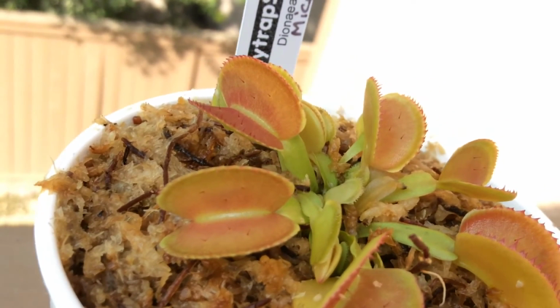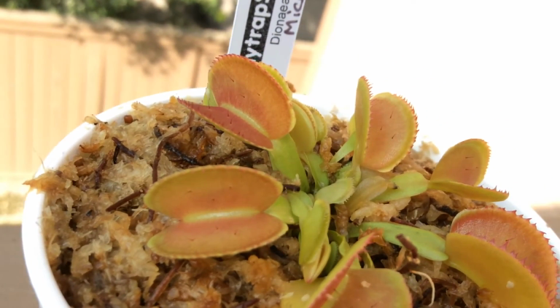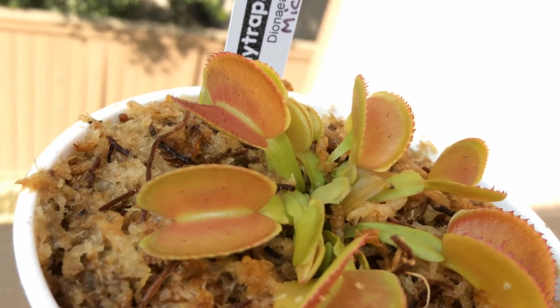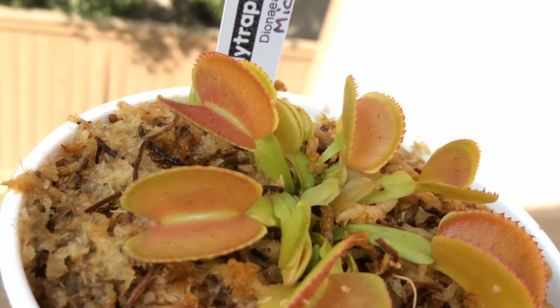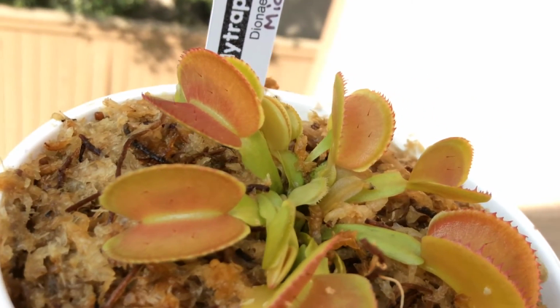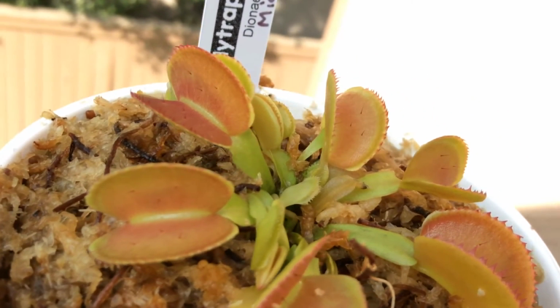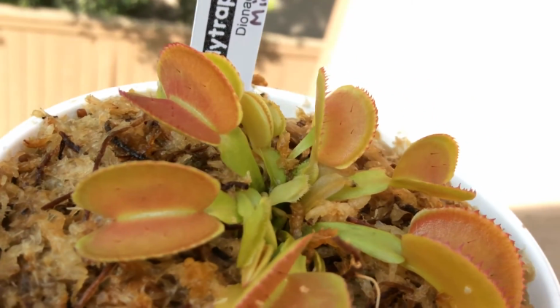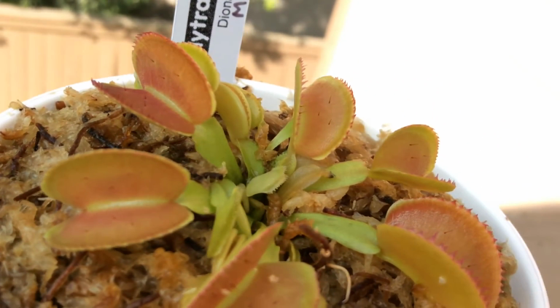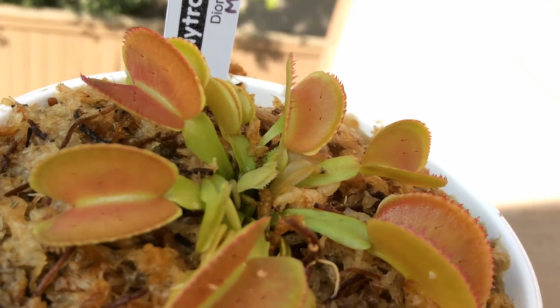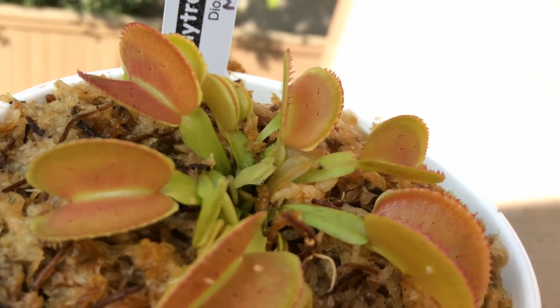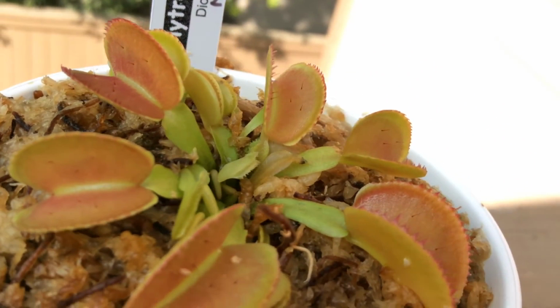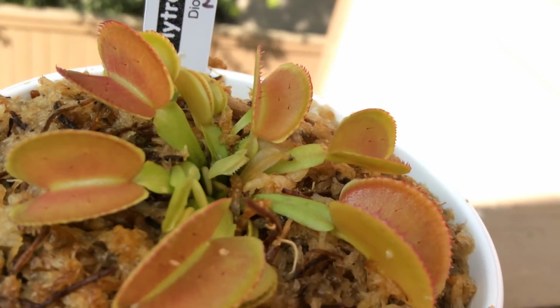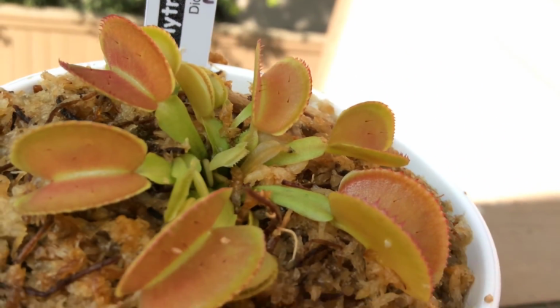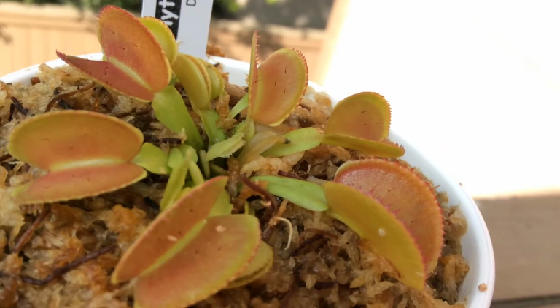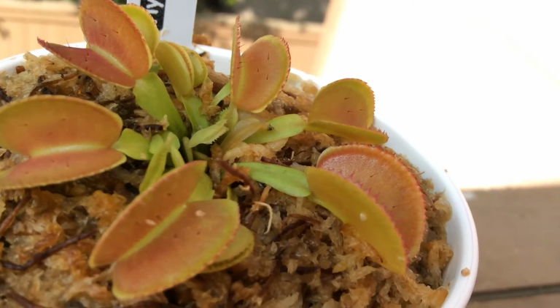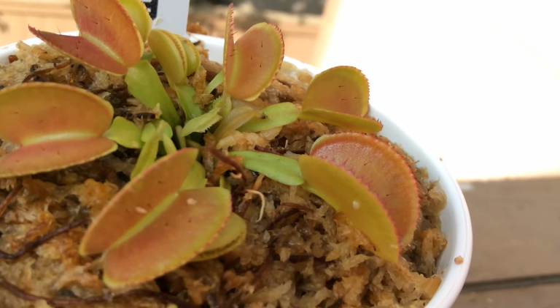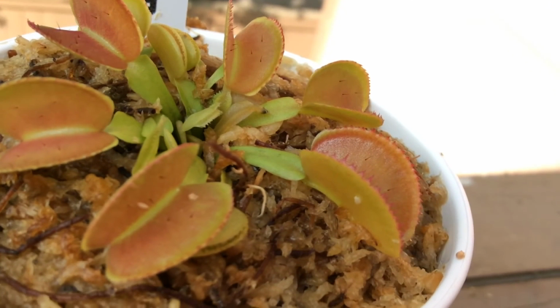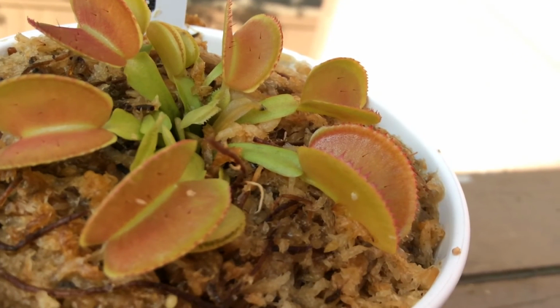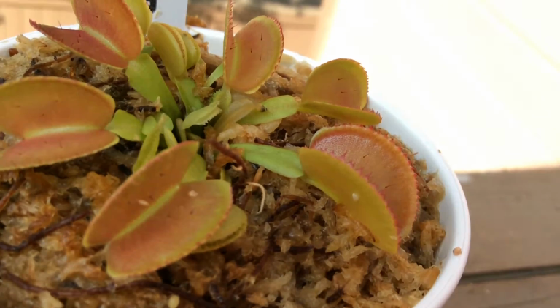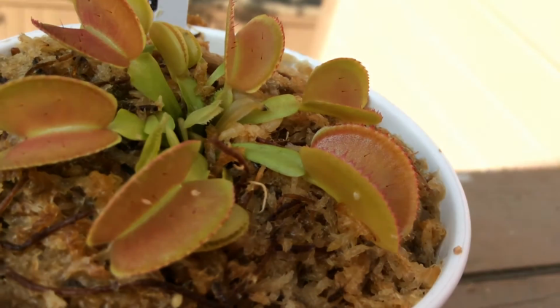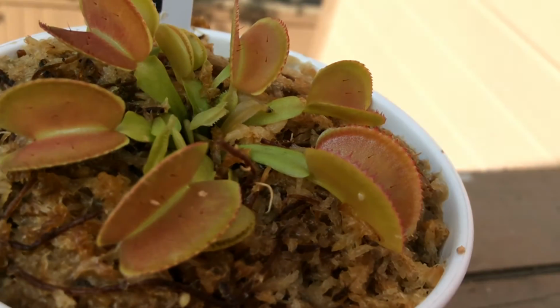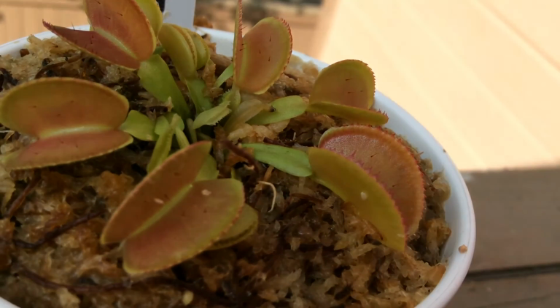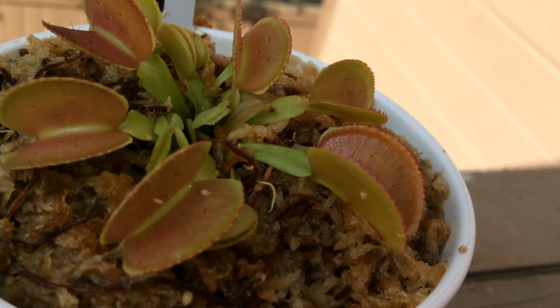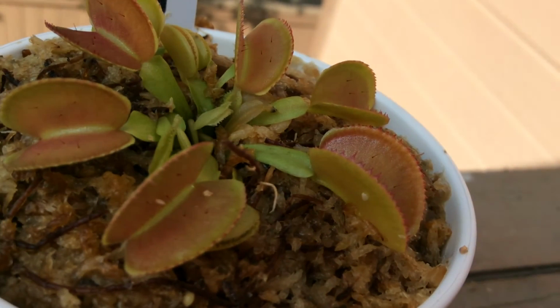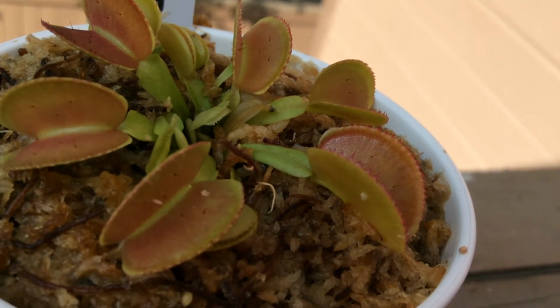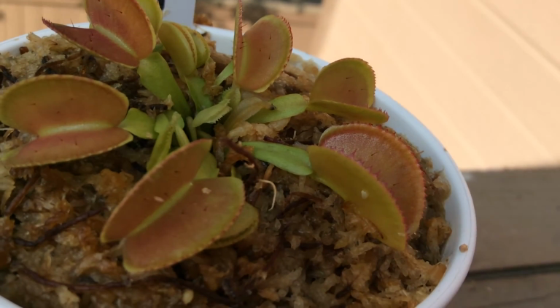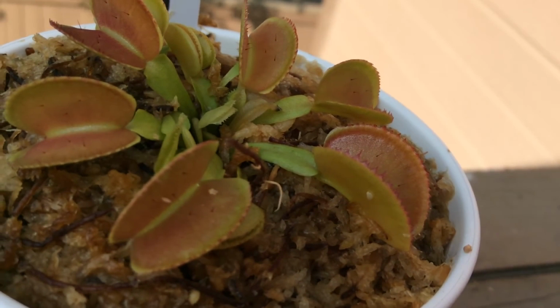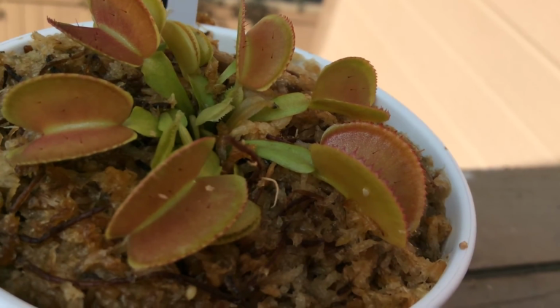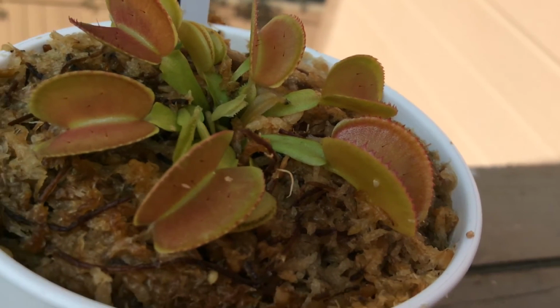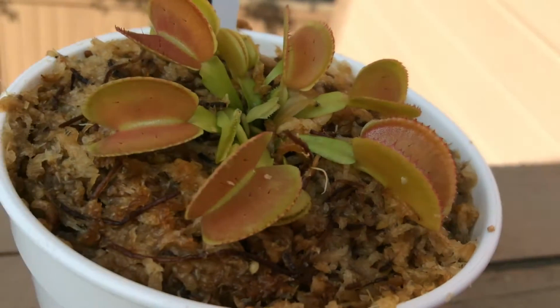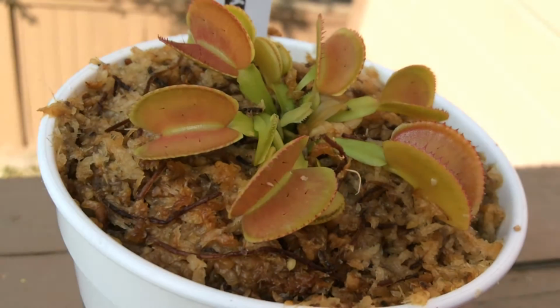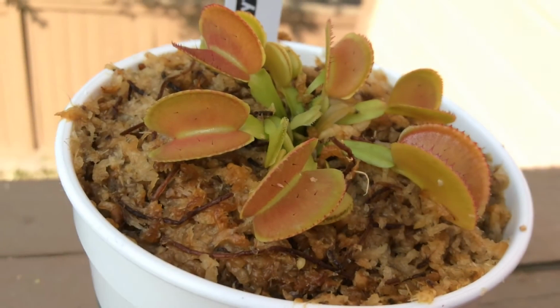As you can see, it resembles an open dolphin's mouth. It's really interesting — I love this plant.